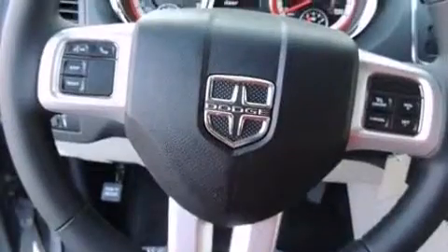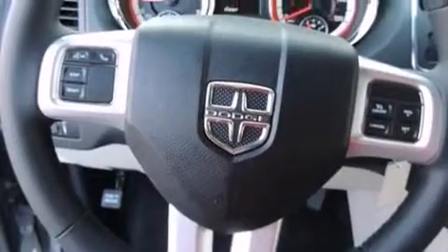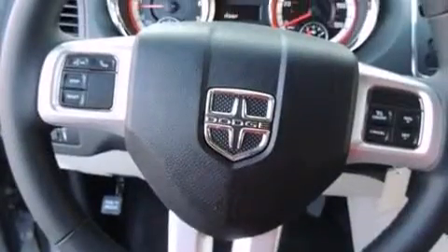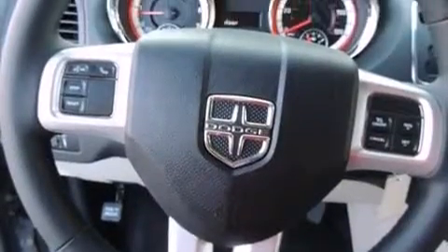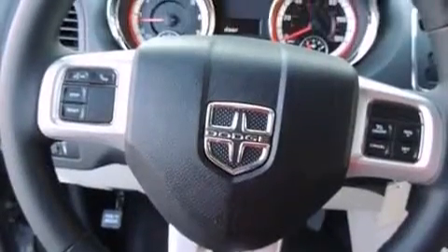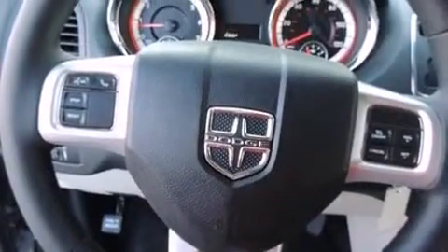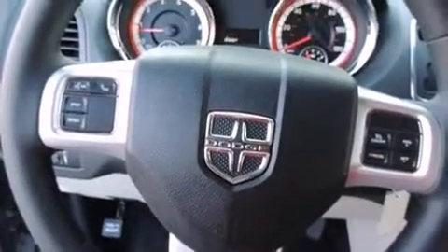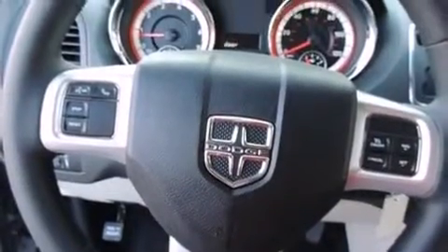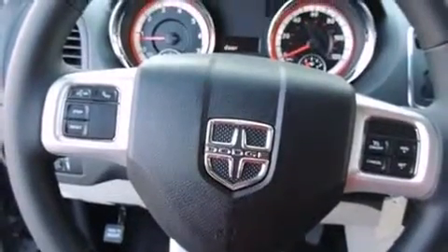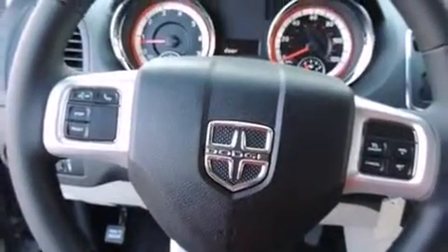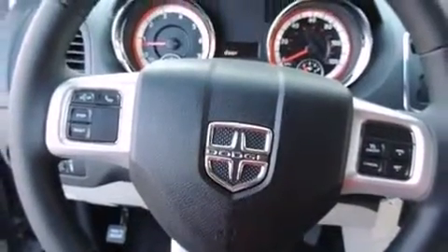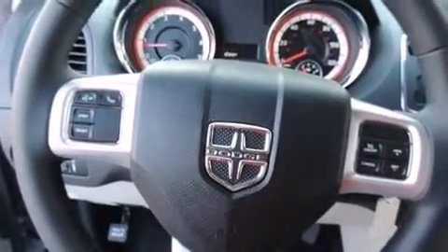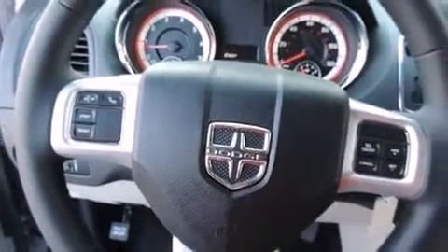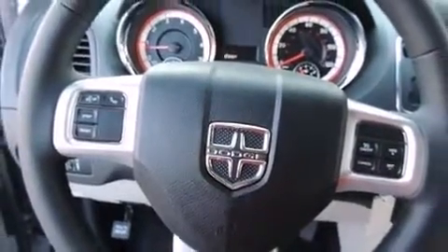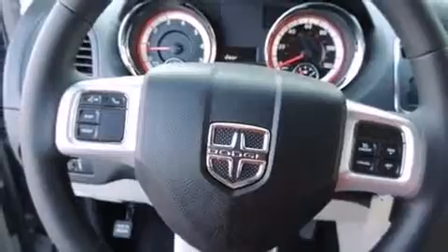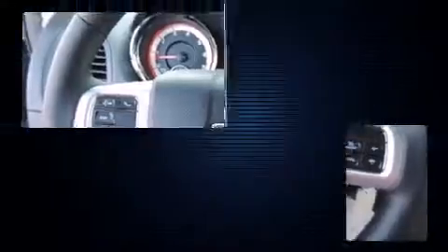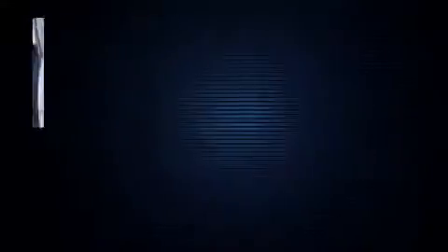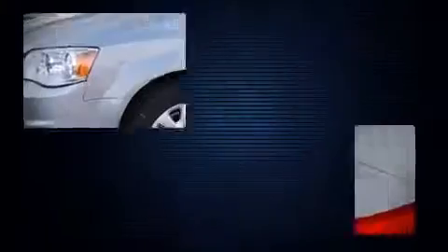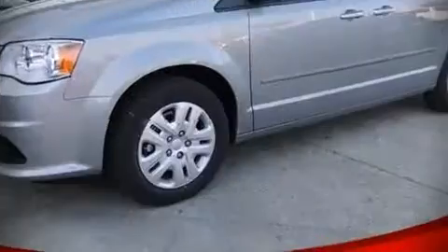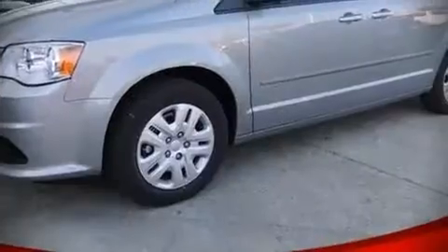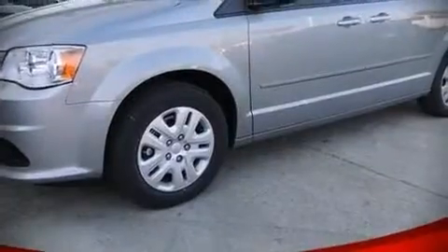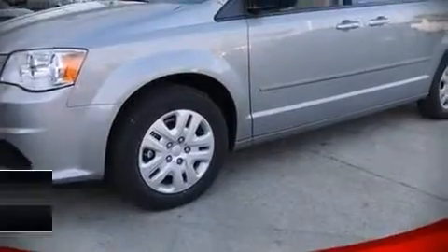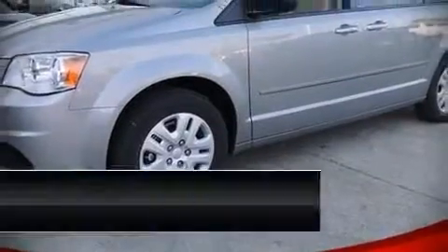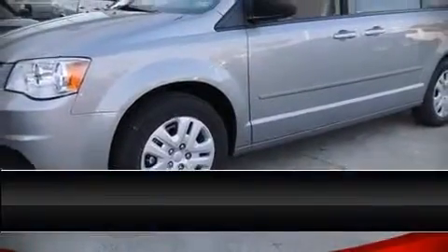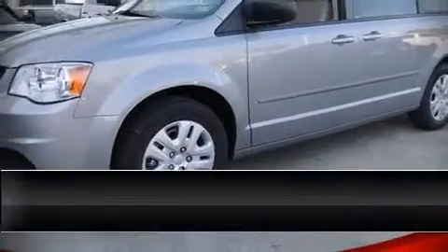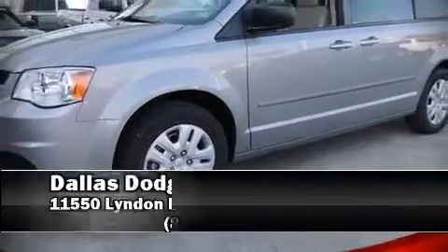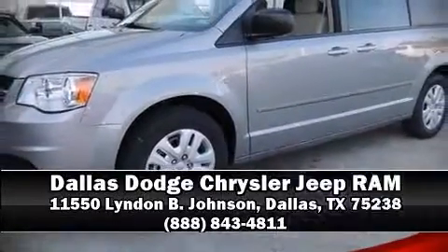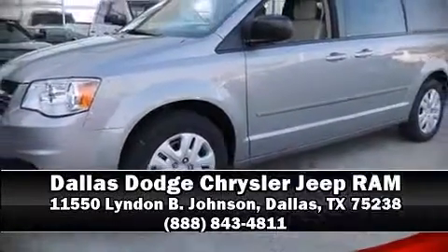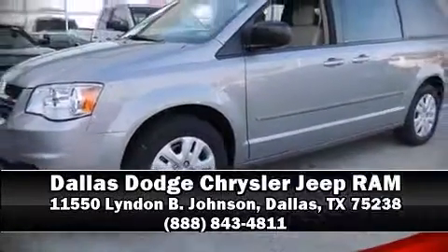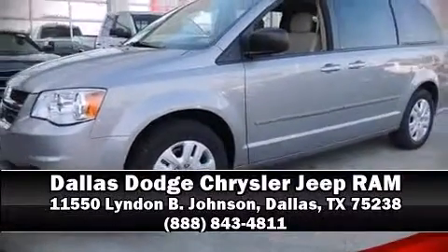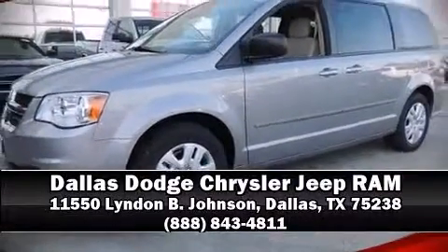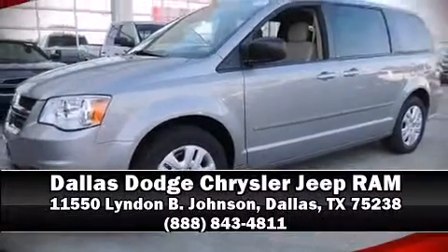Our knowledgeable sales staff is available to answer any questions that you might have. Please don't hesitate to give us a call.